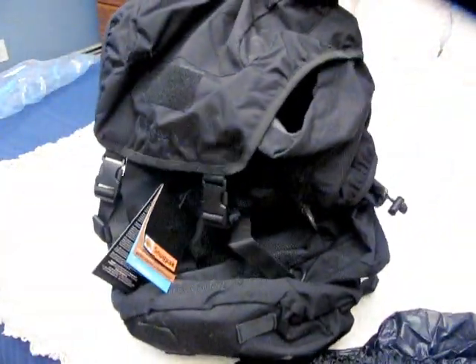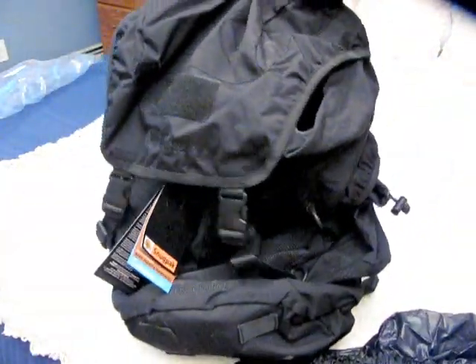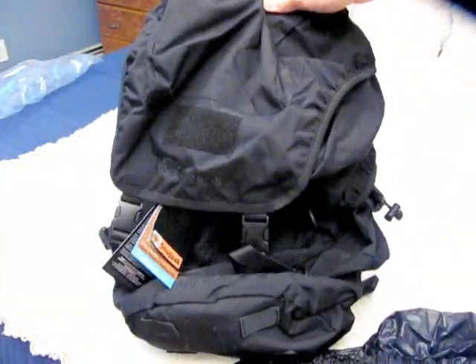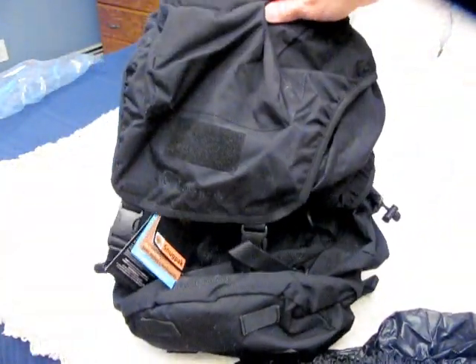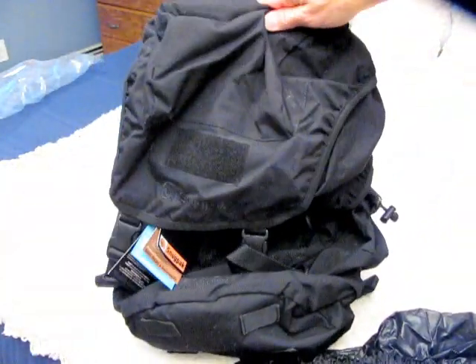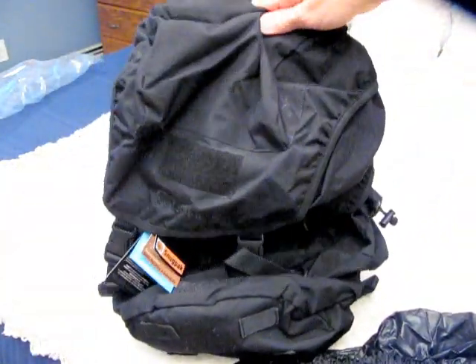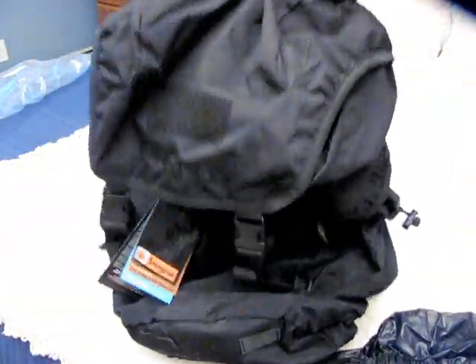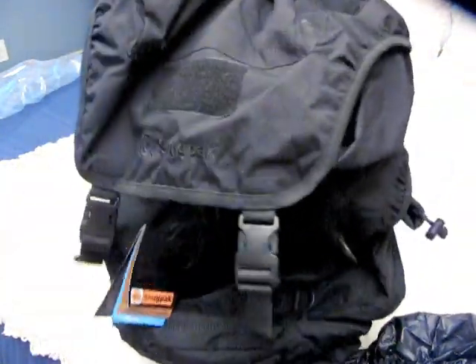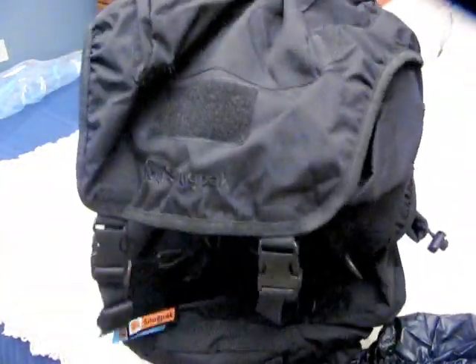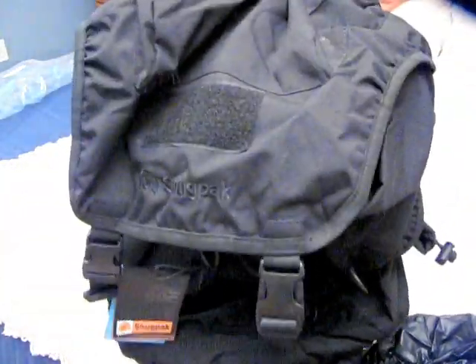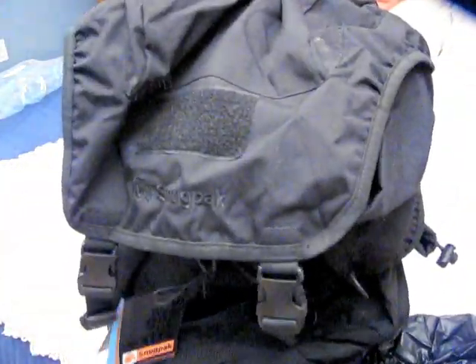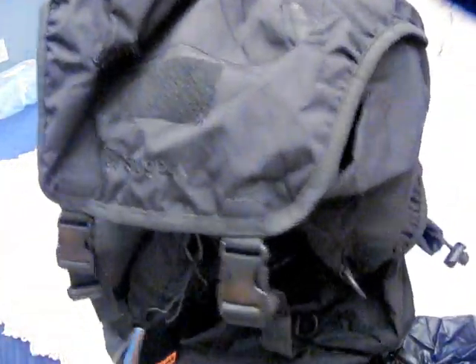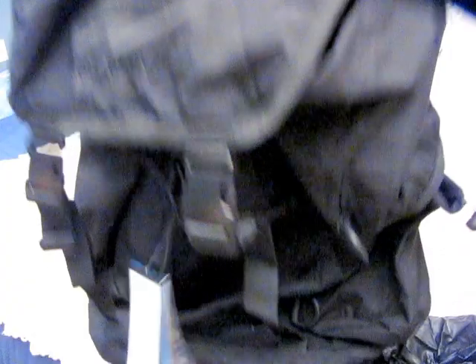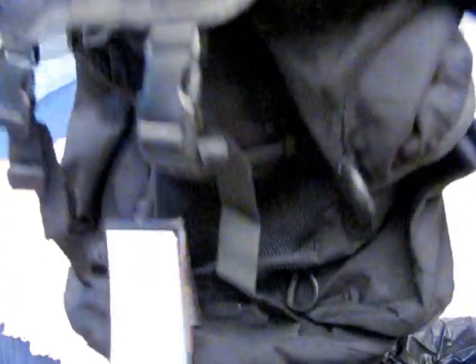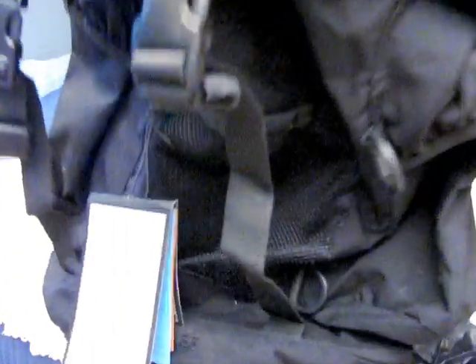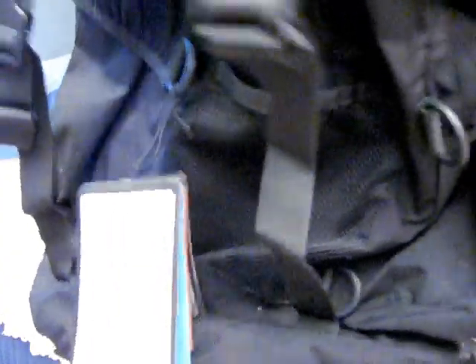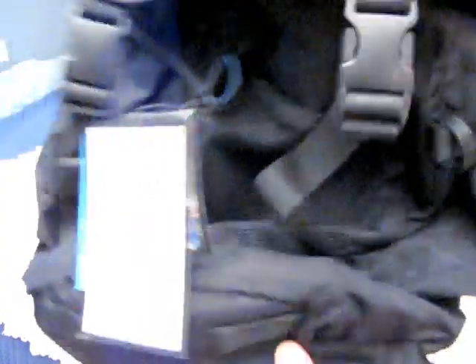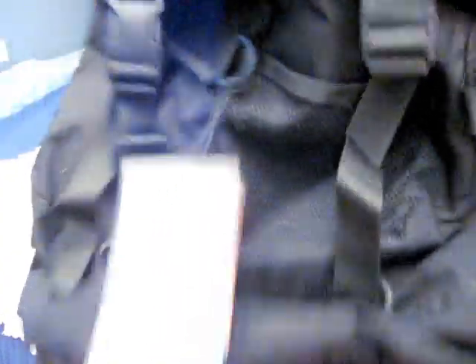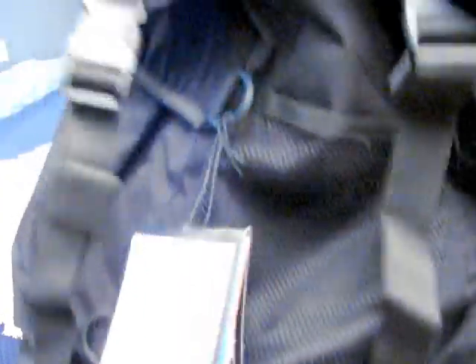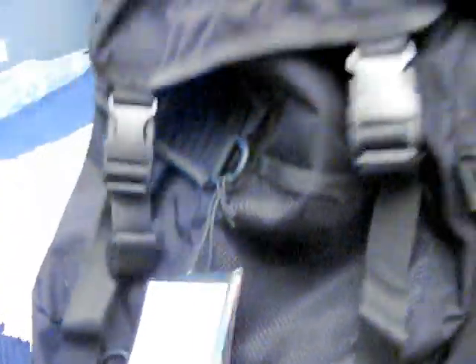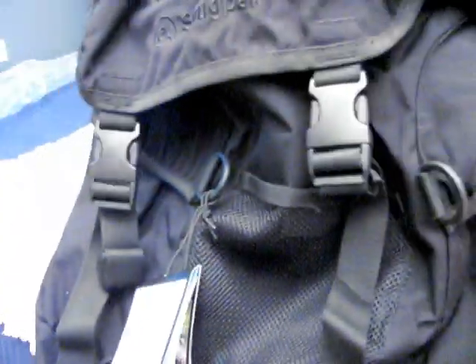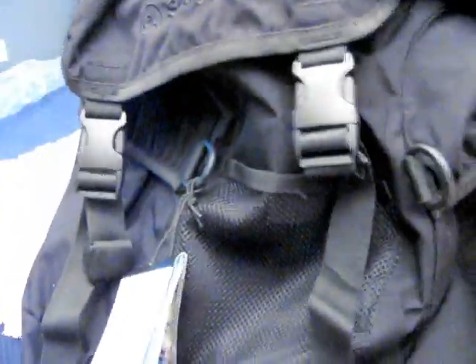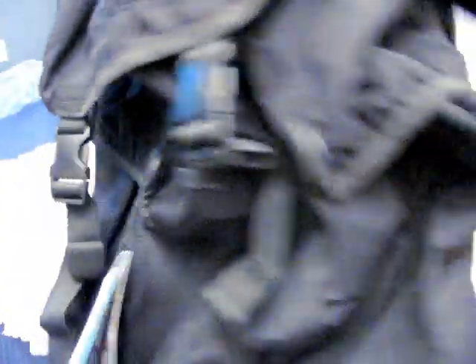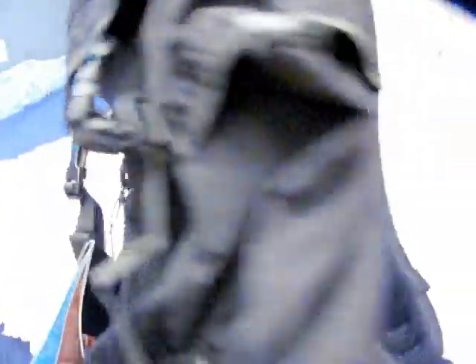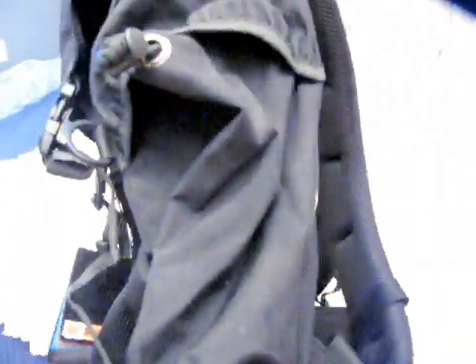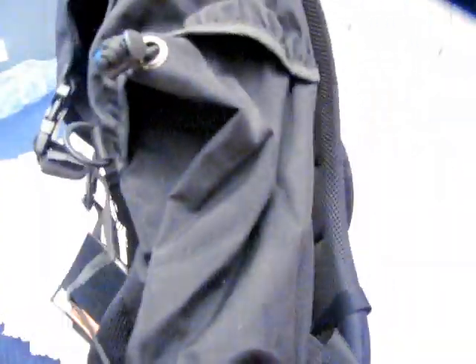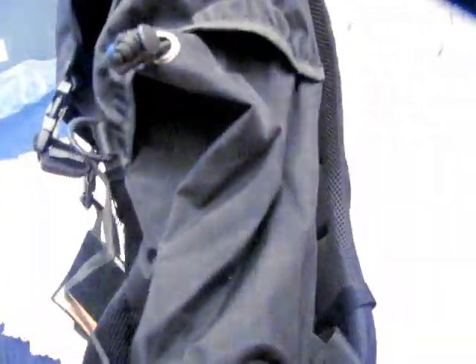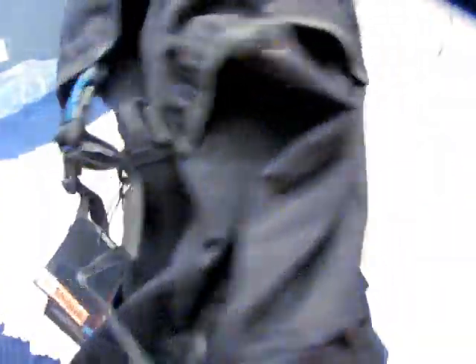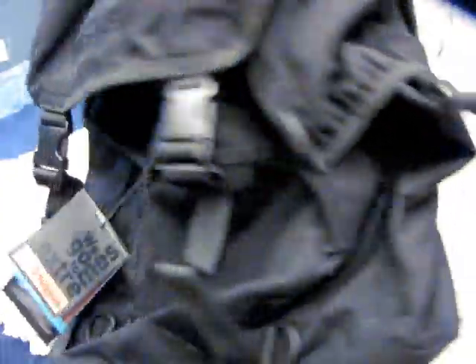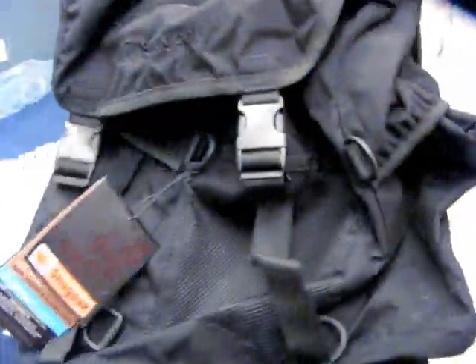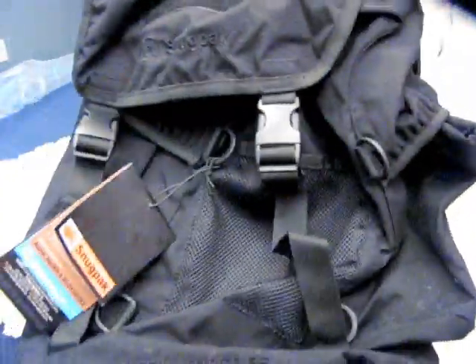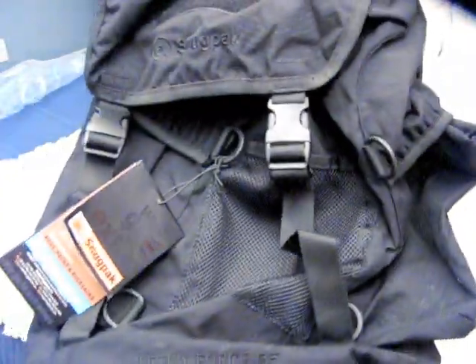I'll have to evaluate it some more, but if you're curious about this pack, I figured I'd put up a review since I haven't seen many reviews on it.